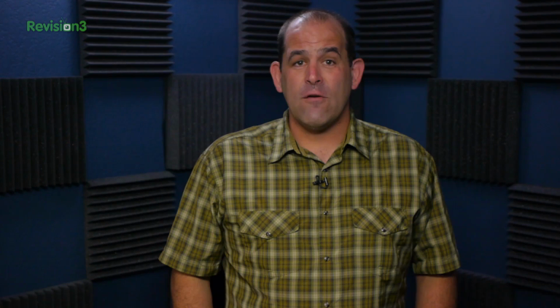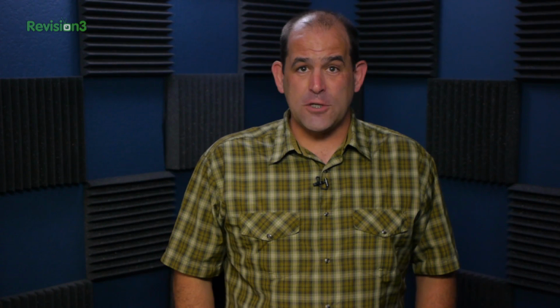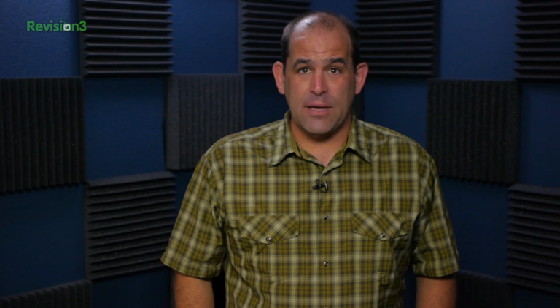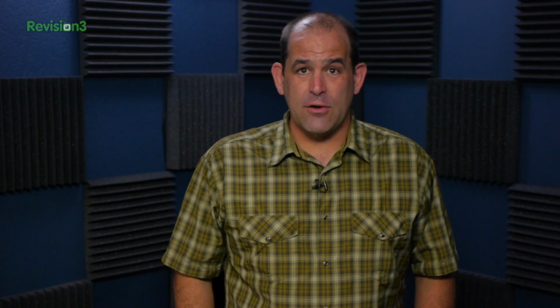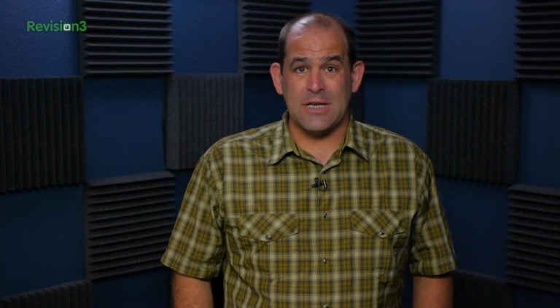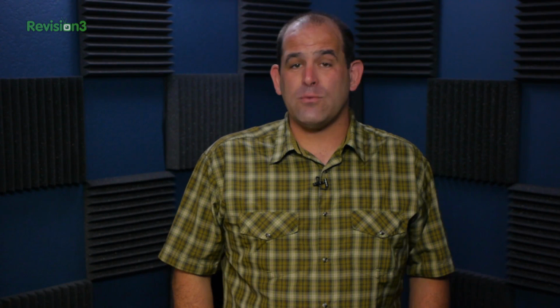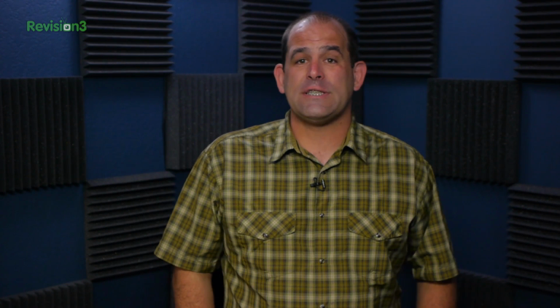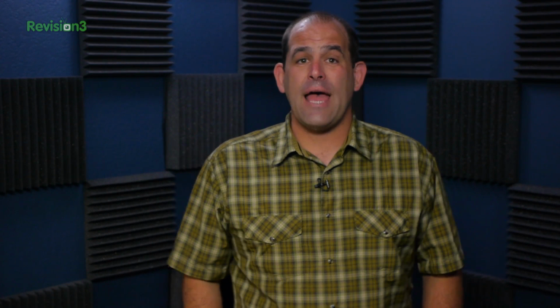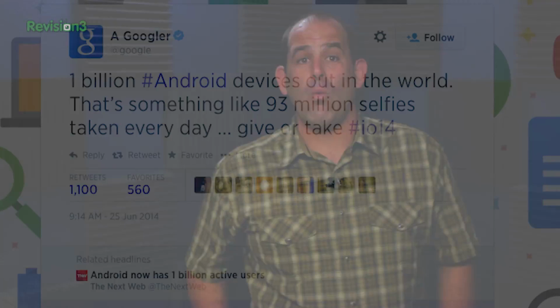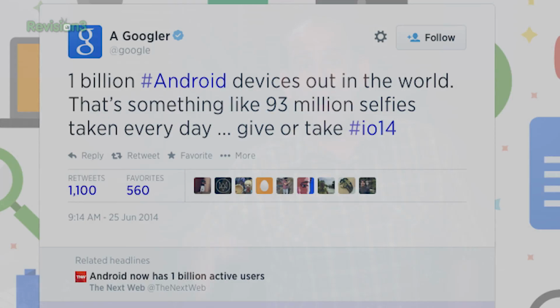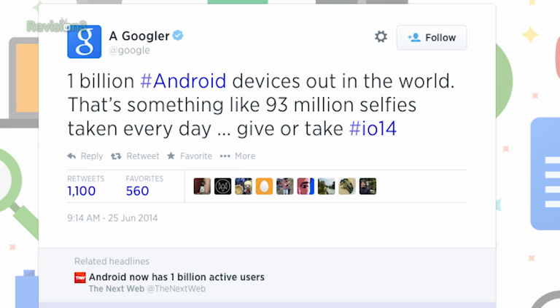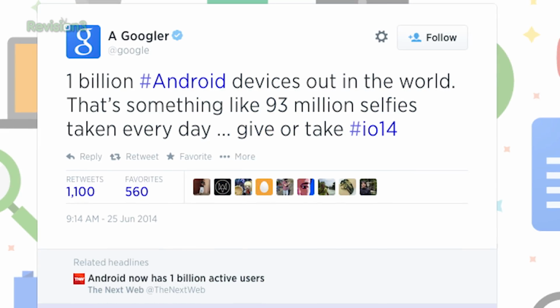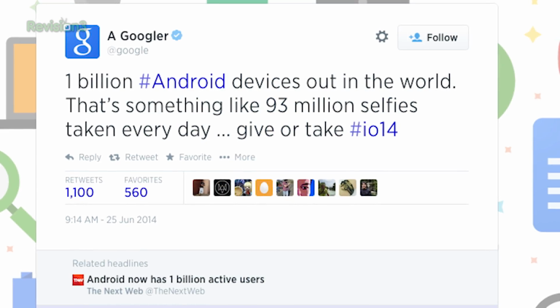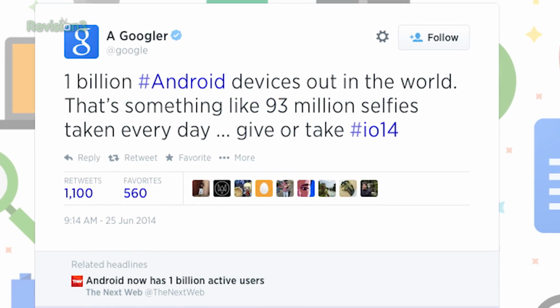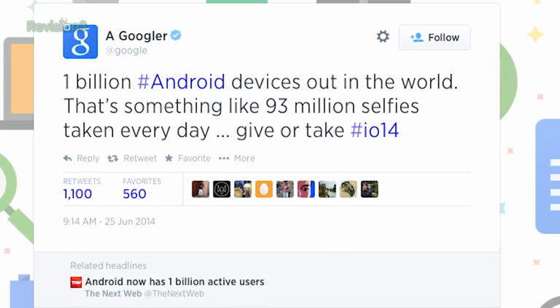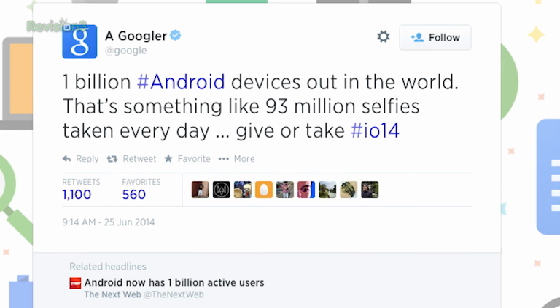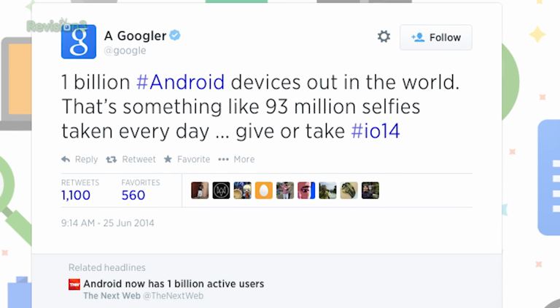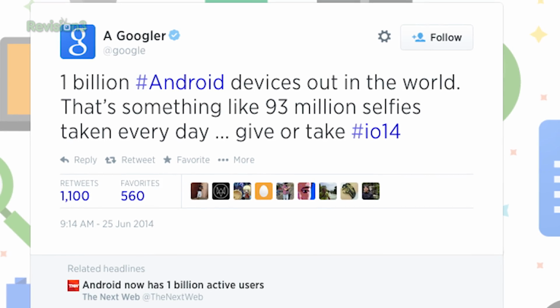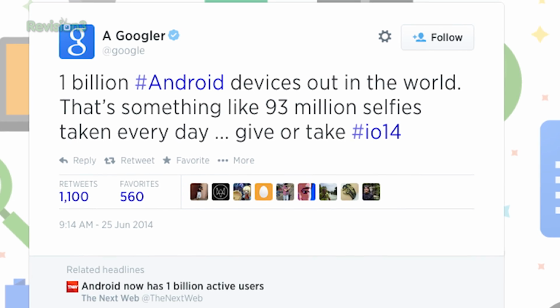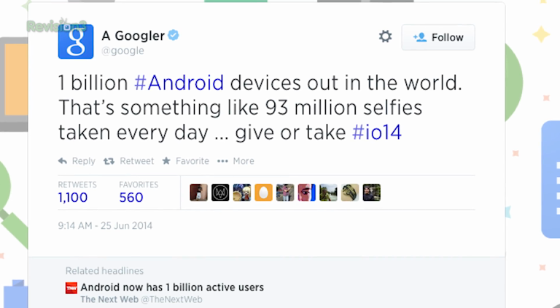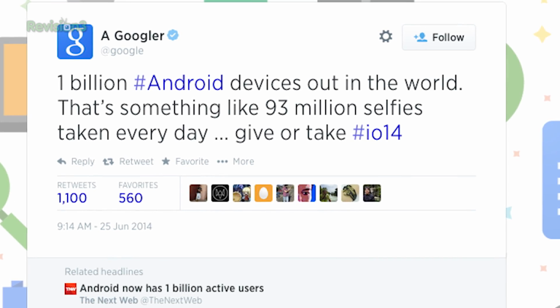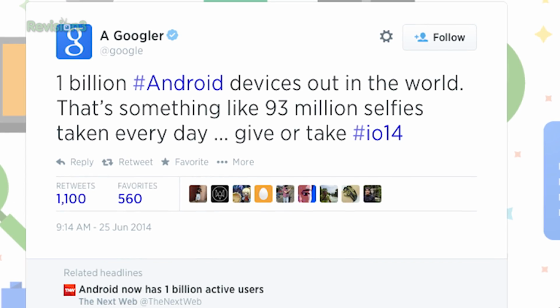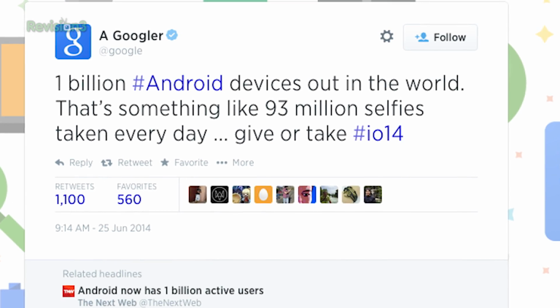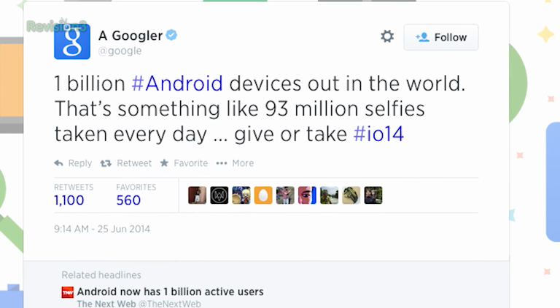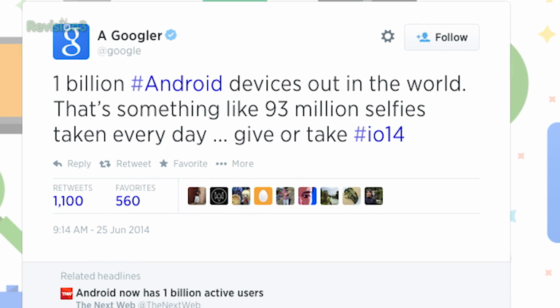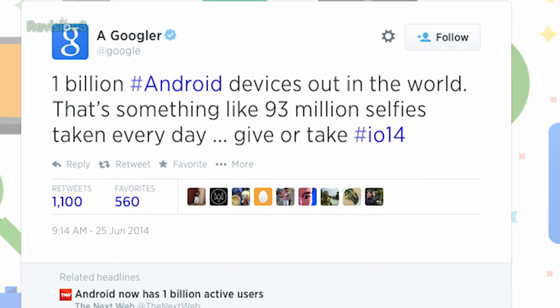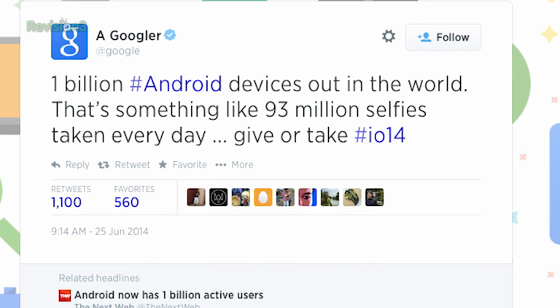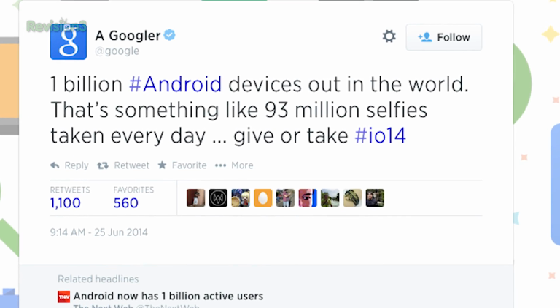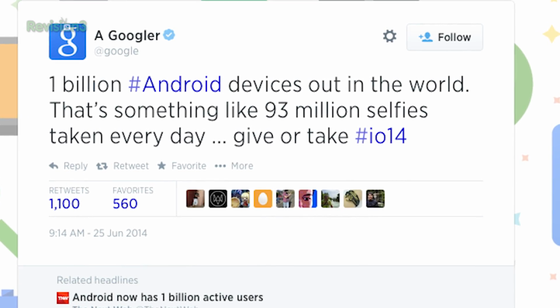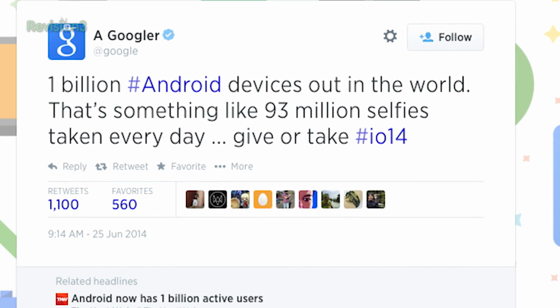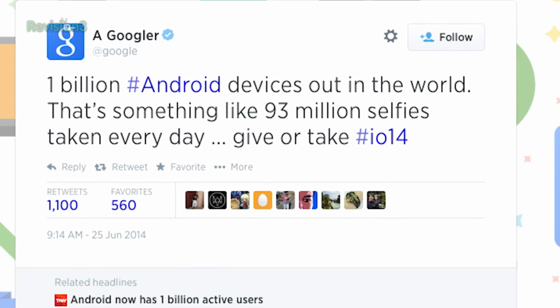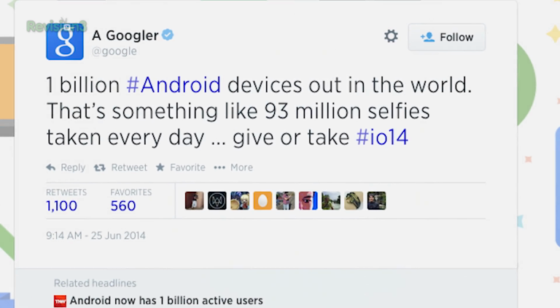First big news is what's now: 1 billion active users per month, up from 538 million at last year's I.O.